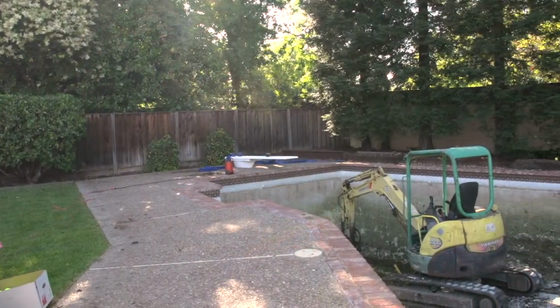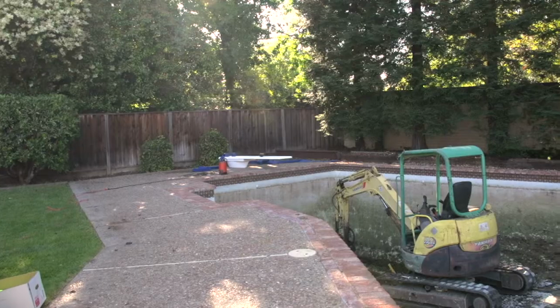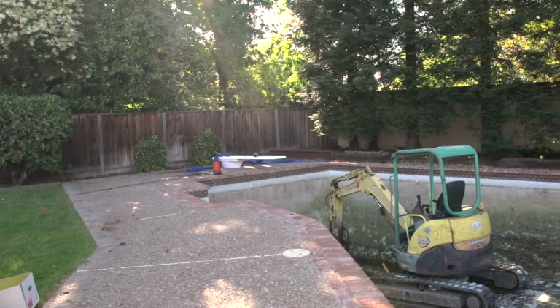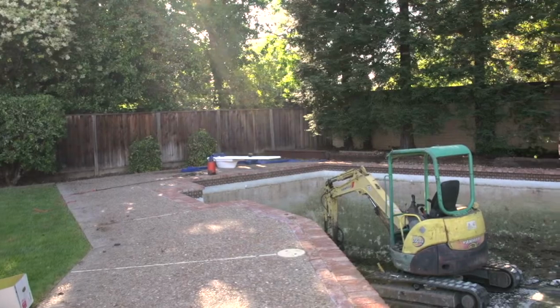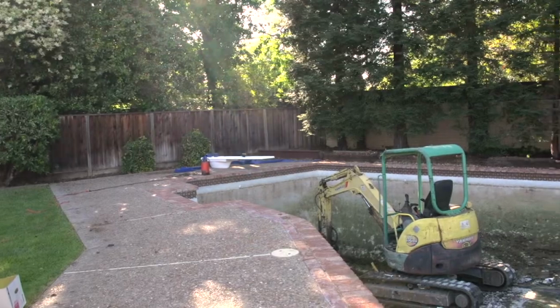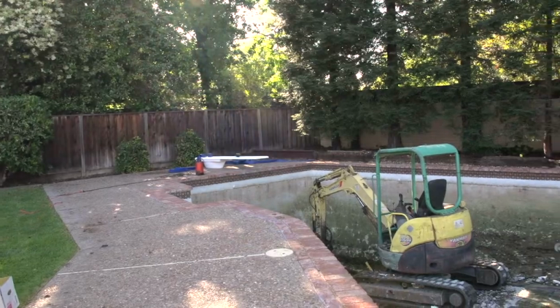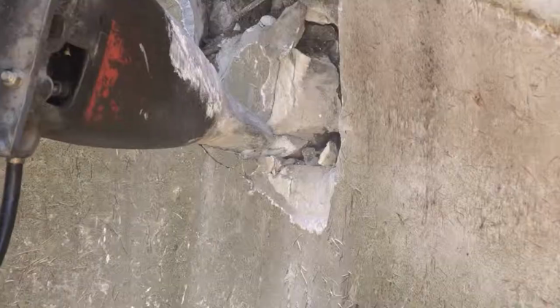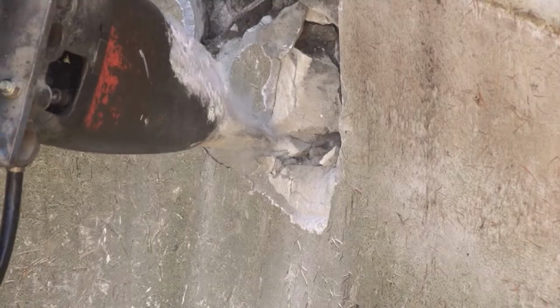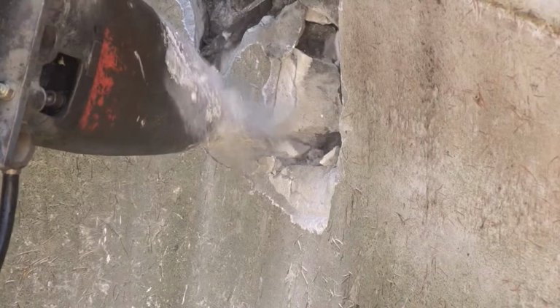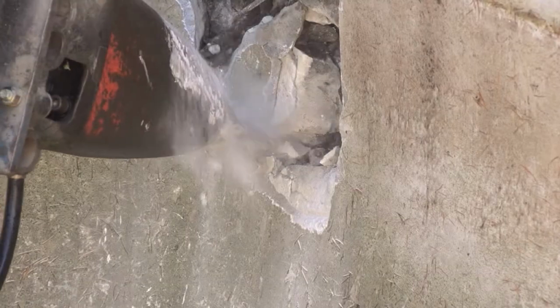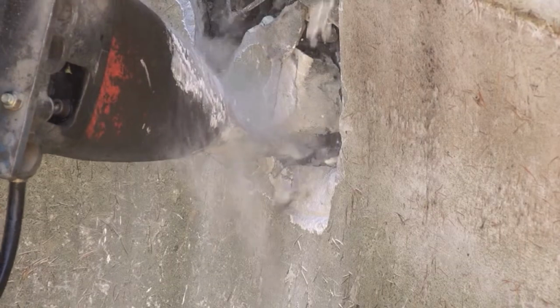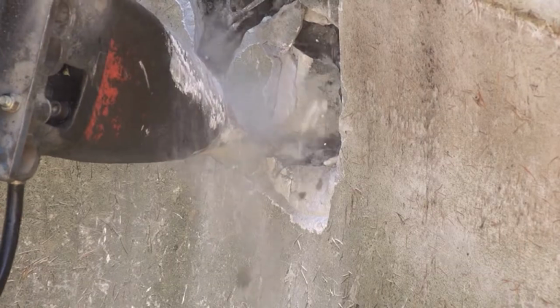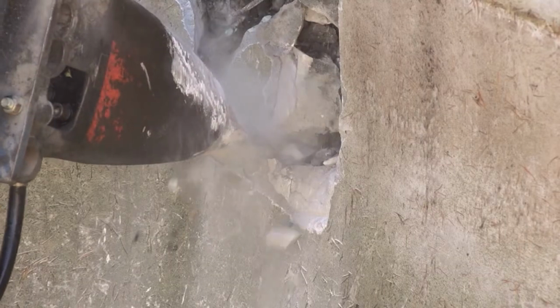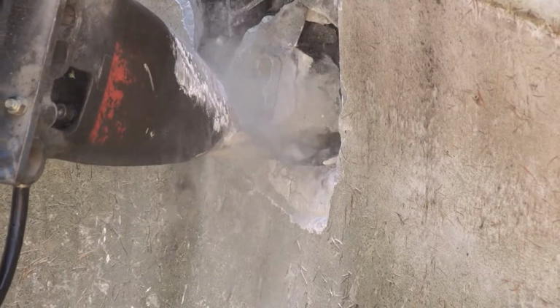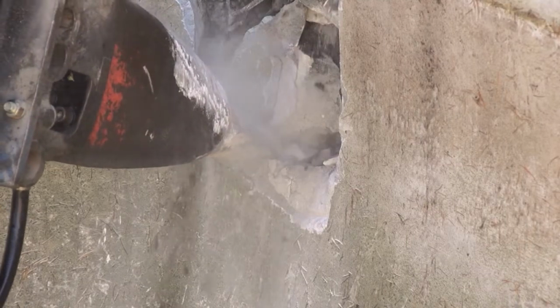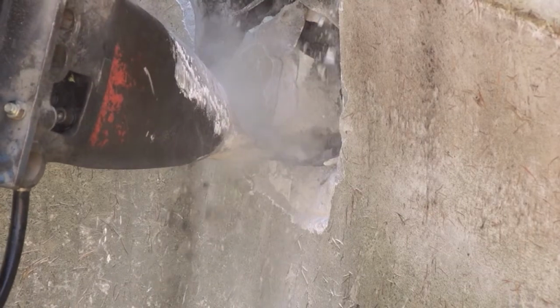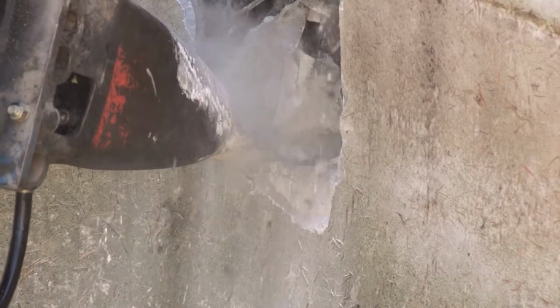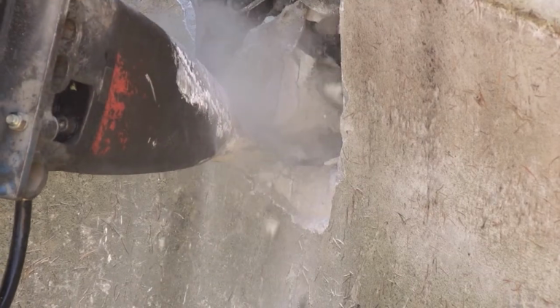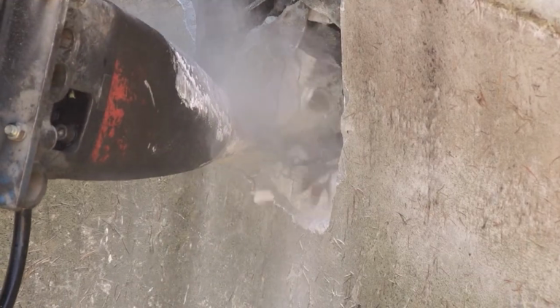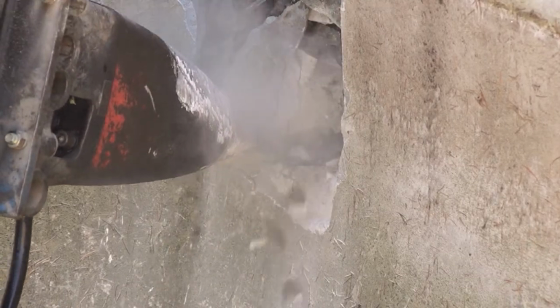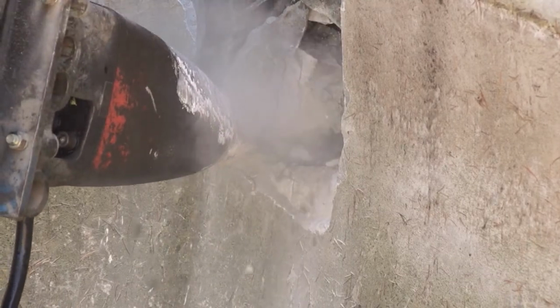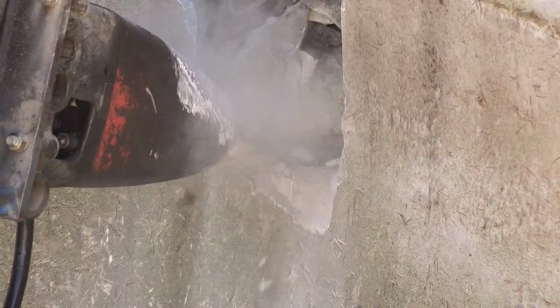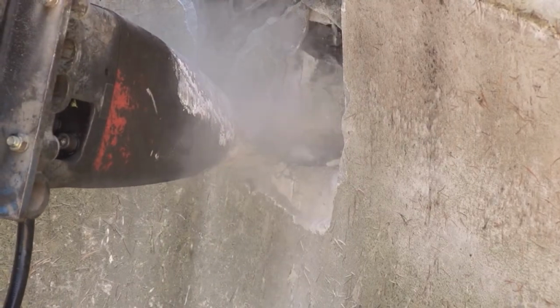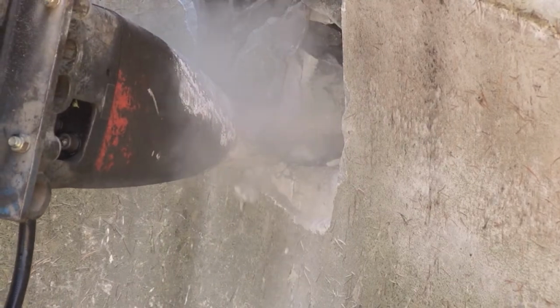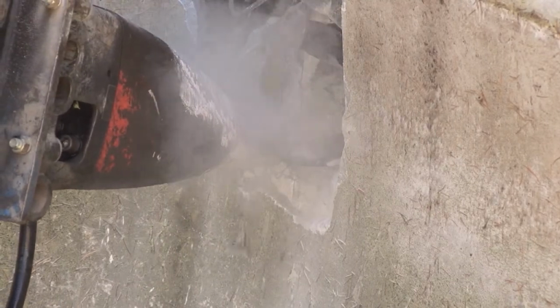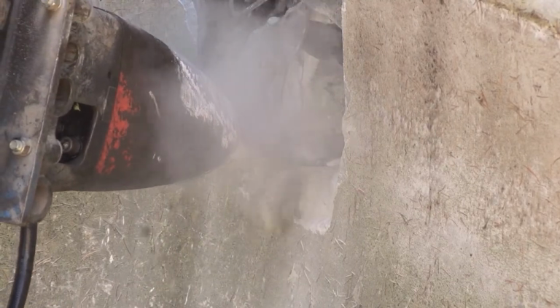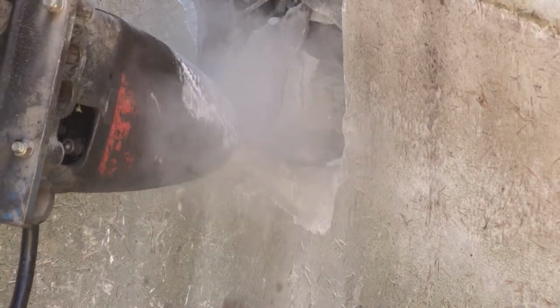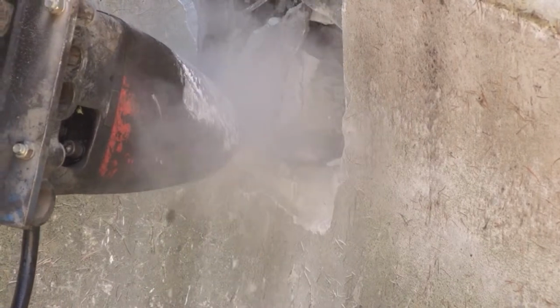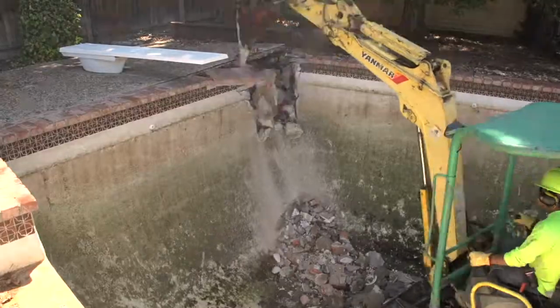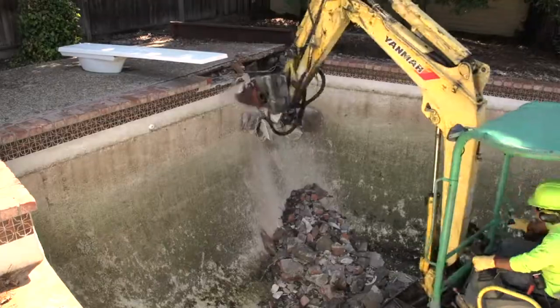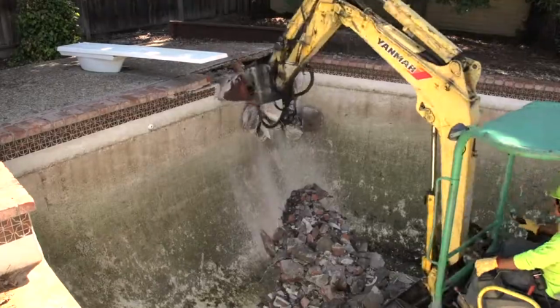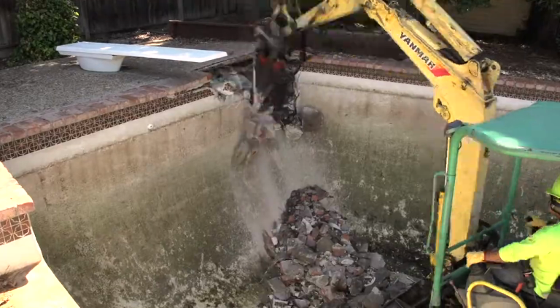We start by making three three-foot by three-foot holes in the deep end, middle, and shallow end of the pool.